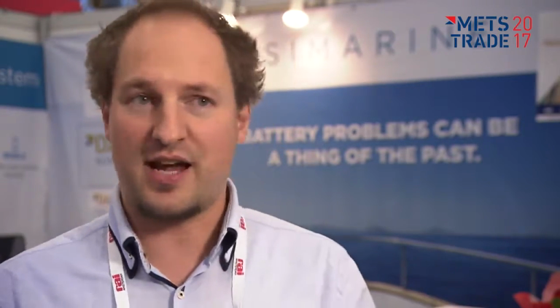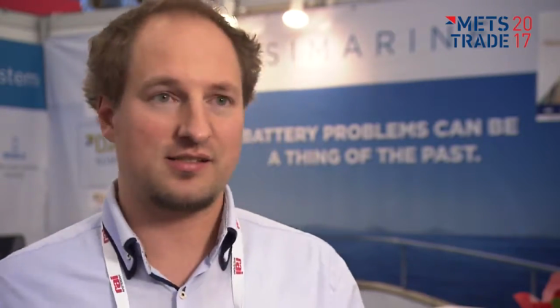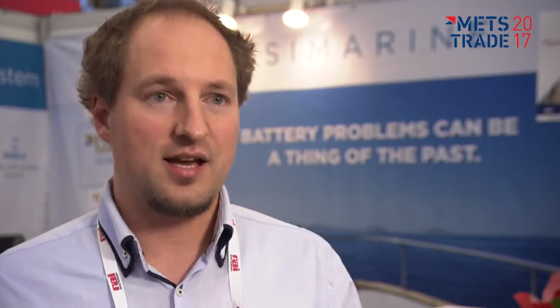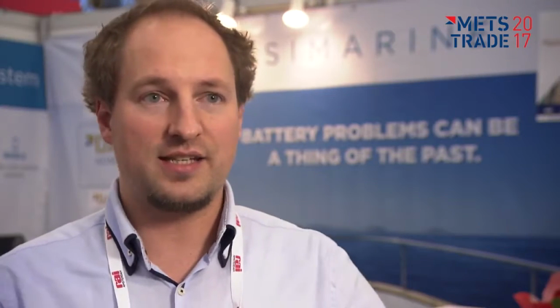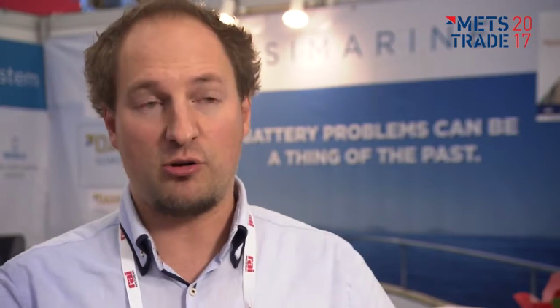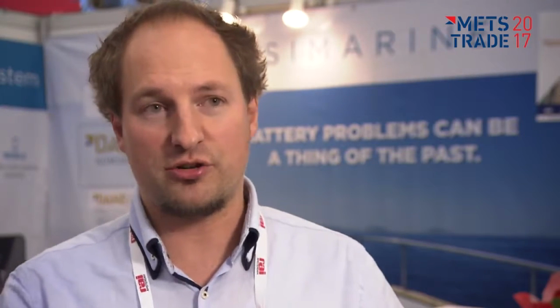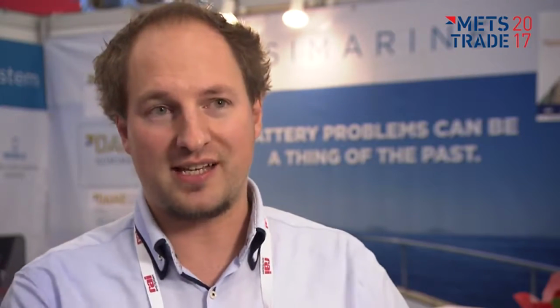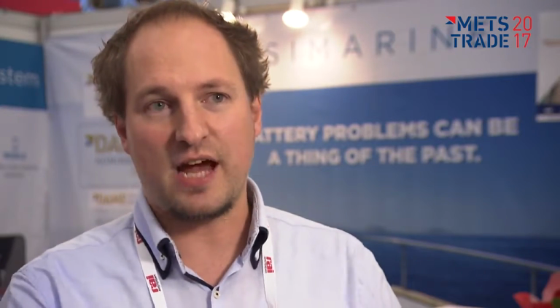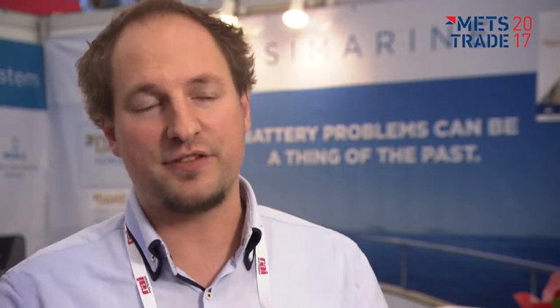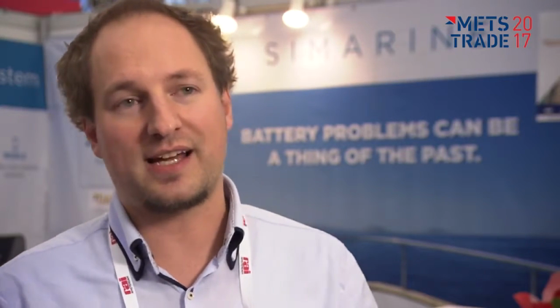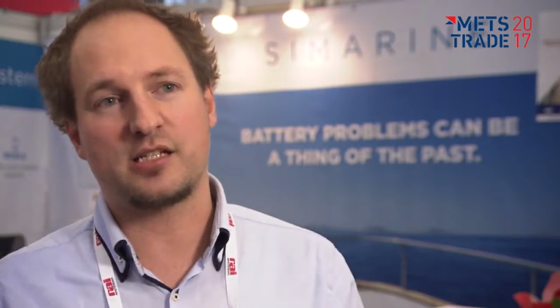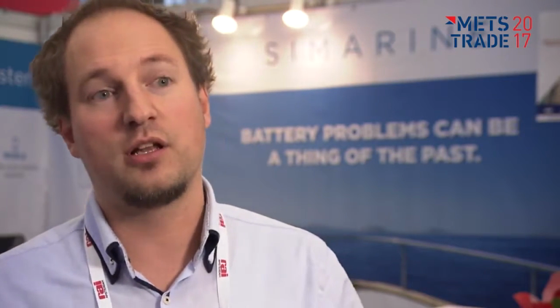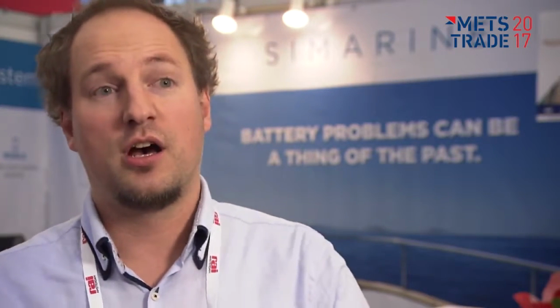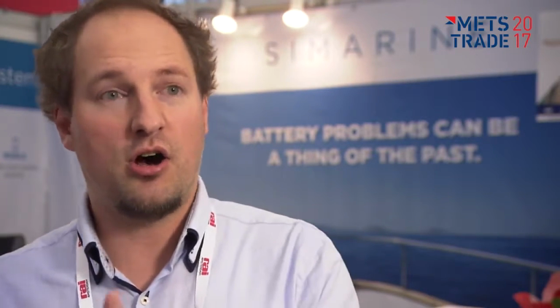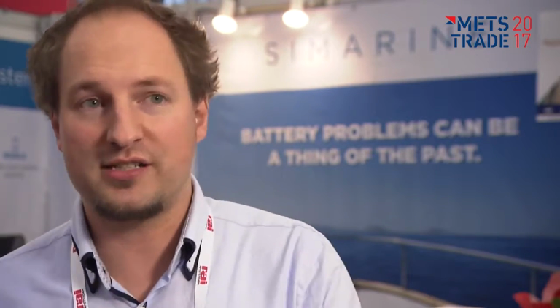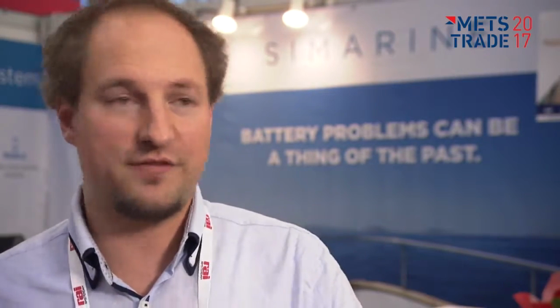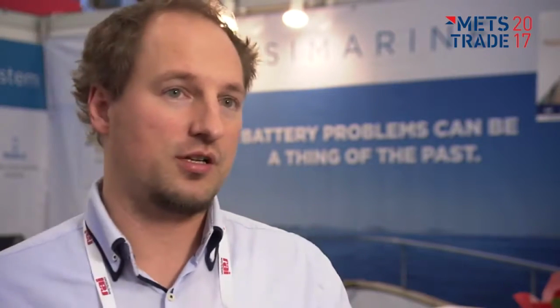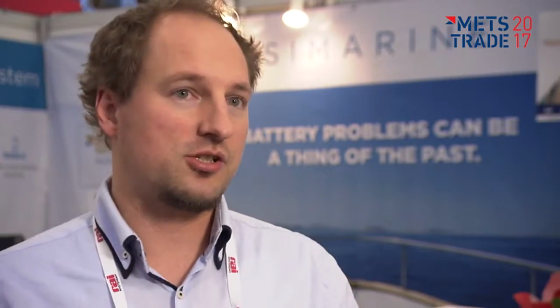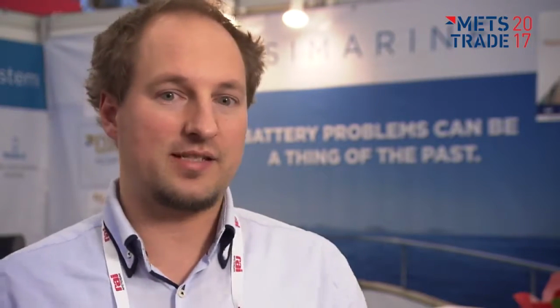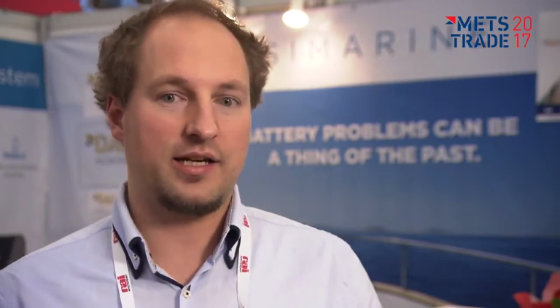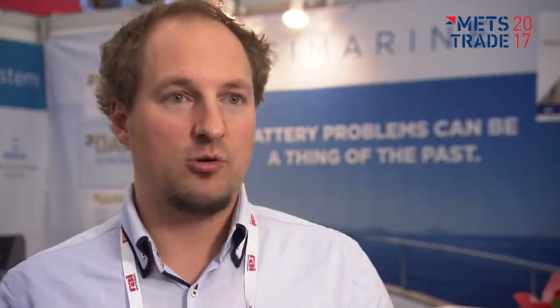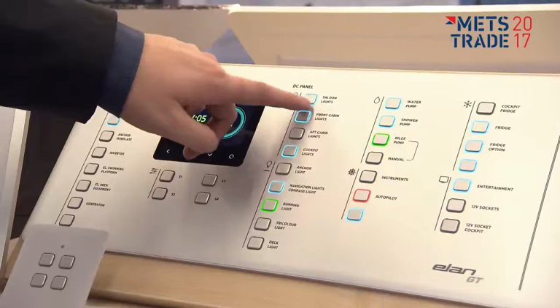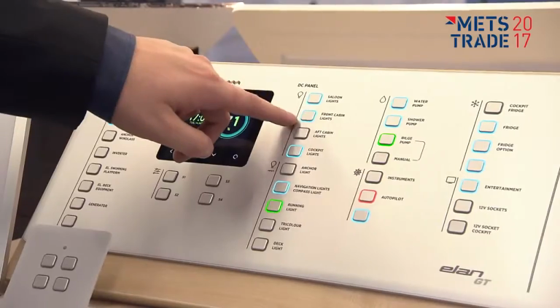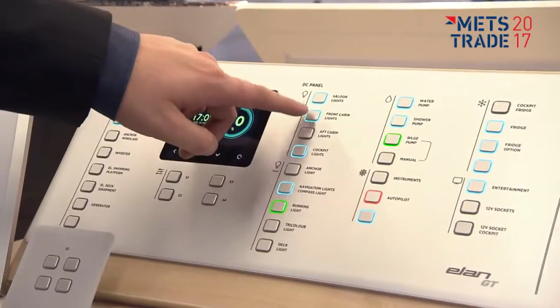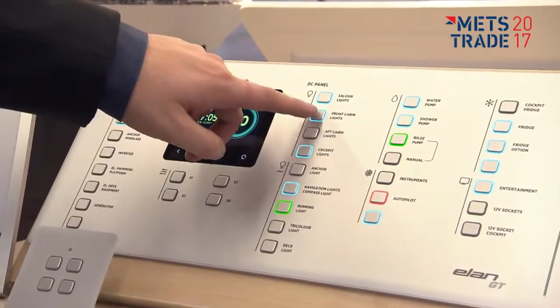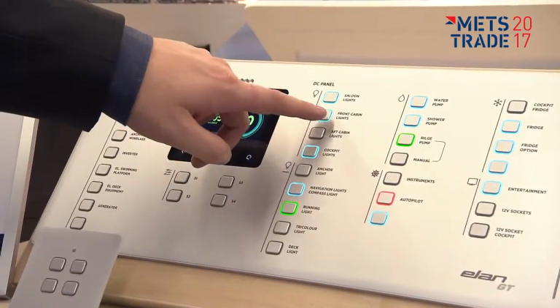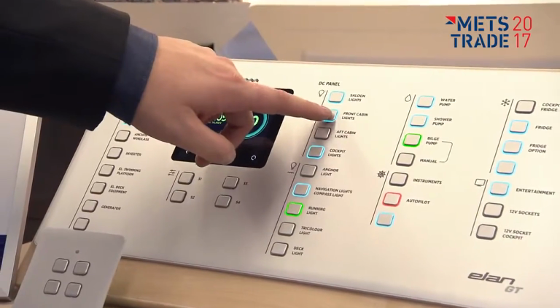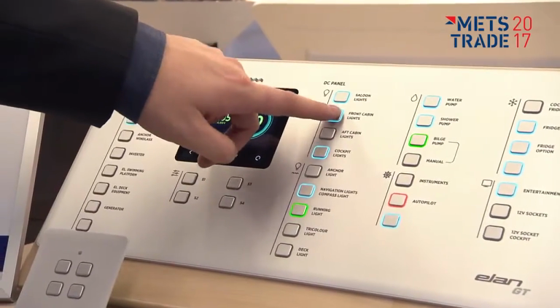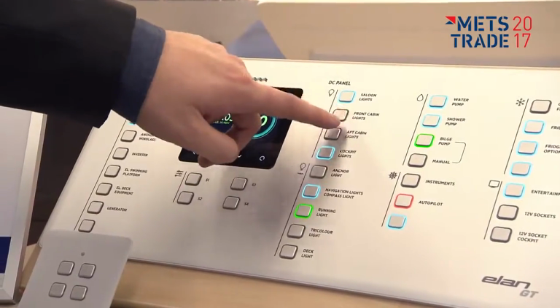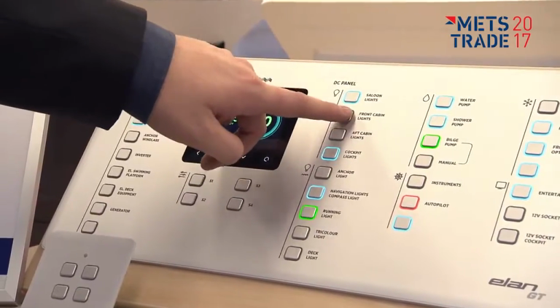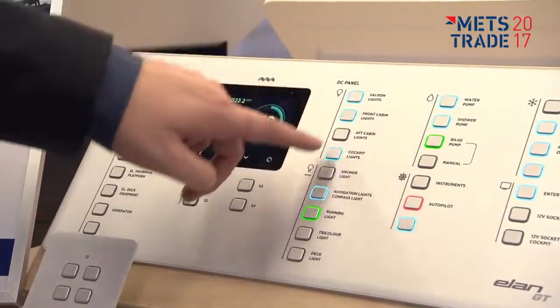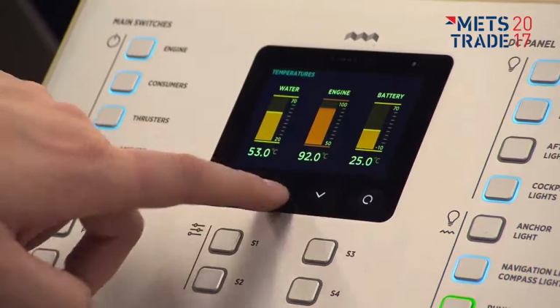He can also see the tank levels, and he gets everything accessible on his iPhone — so basically we make it very easy for him to use and understand.